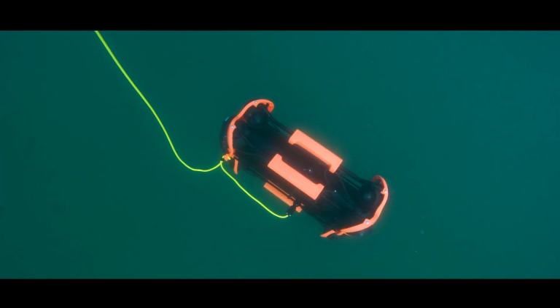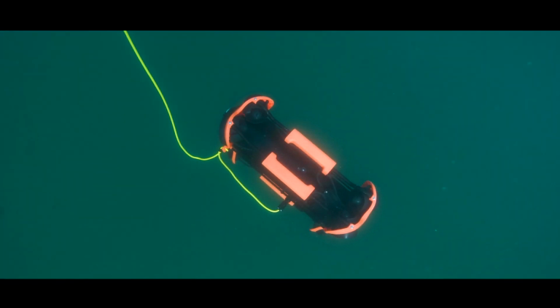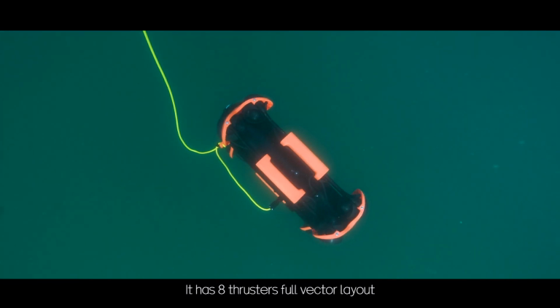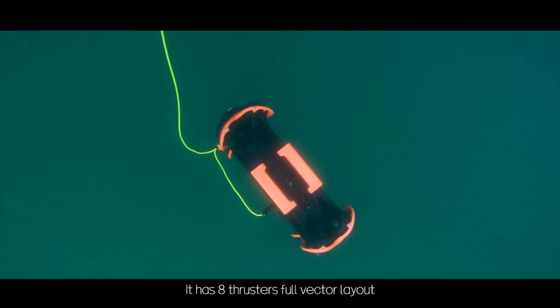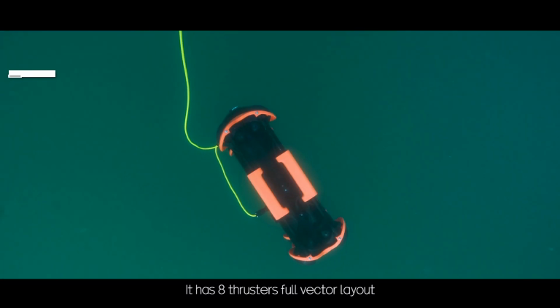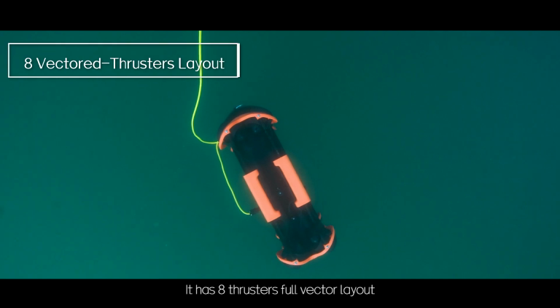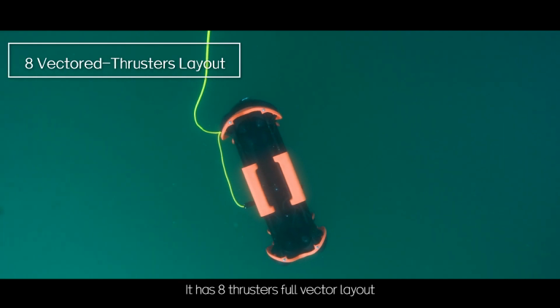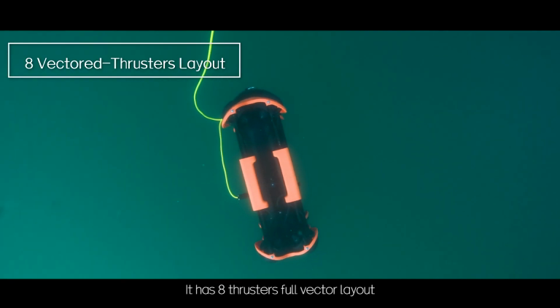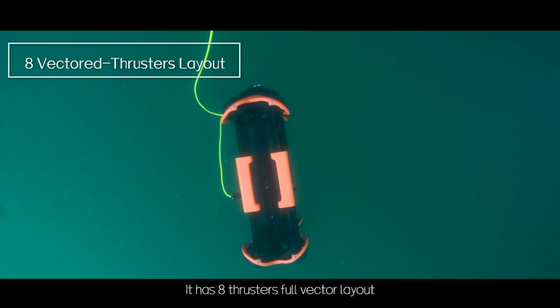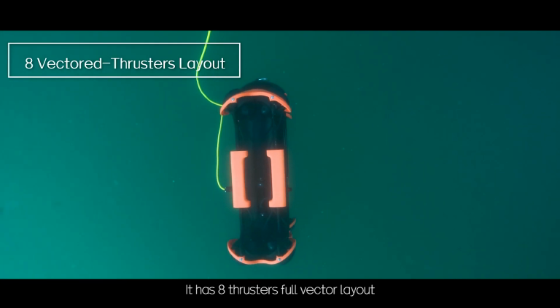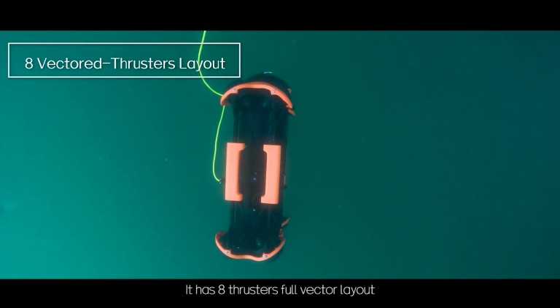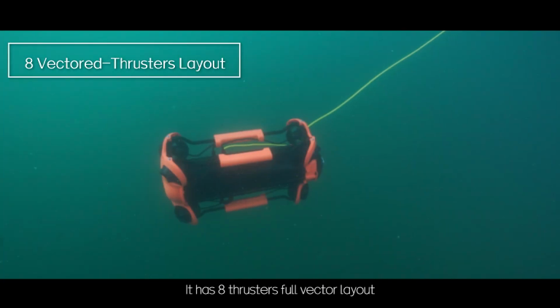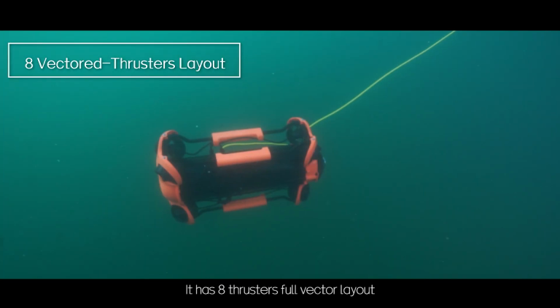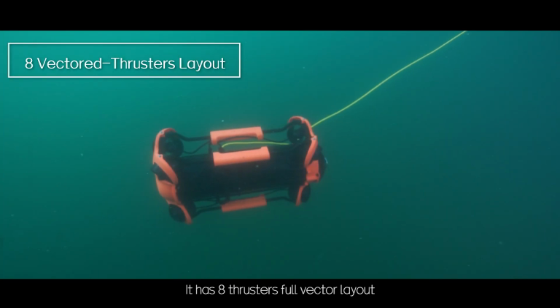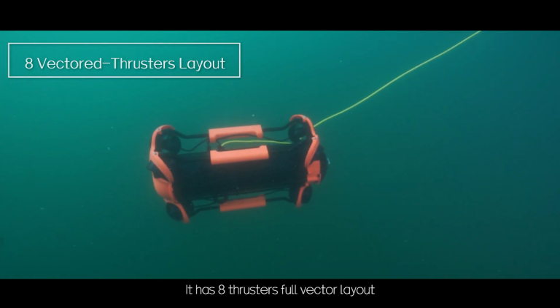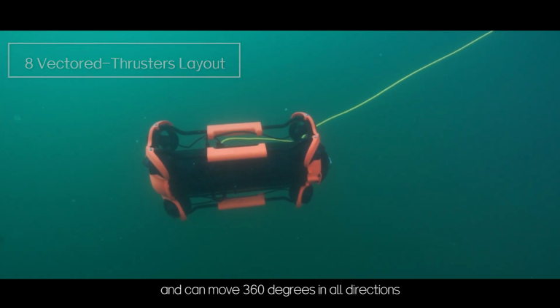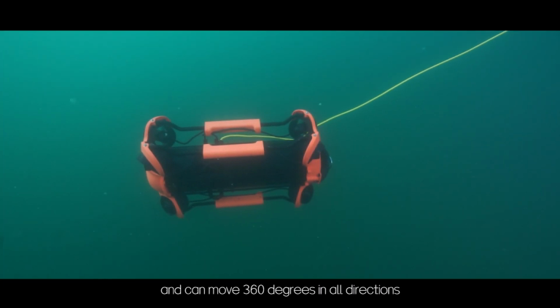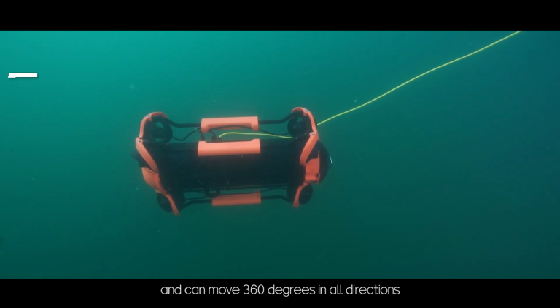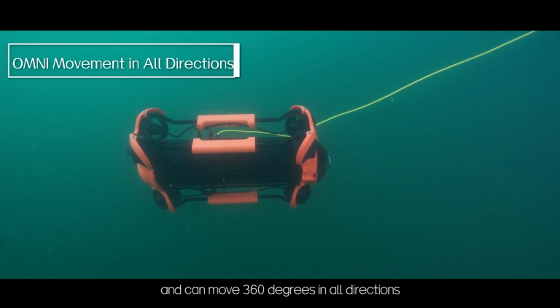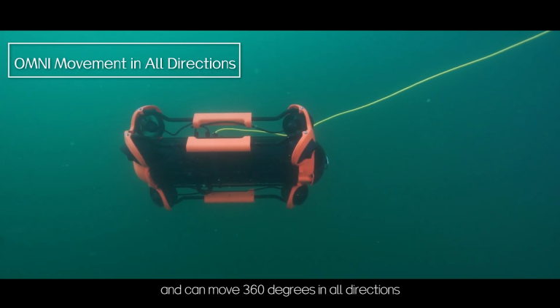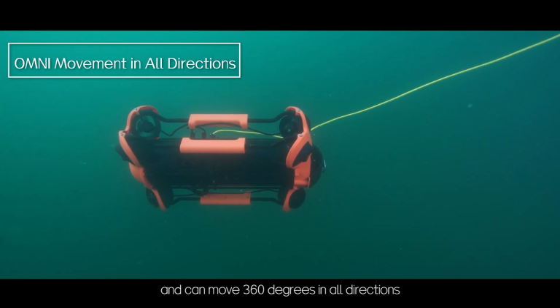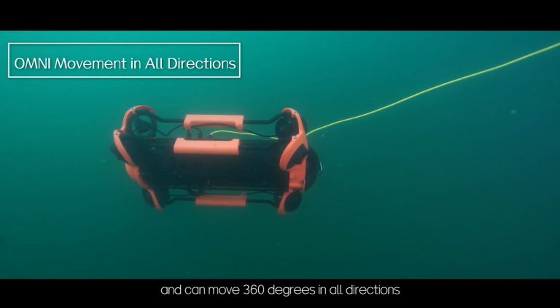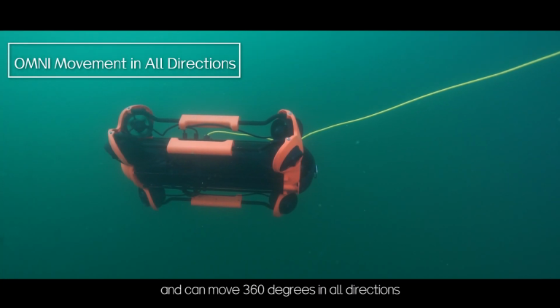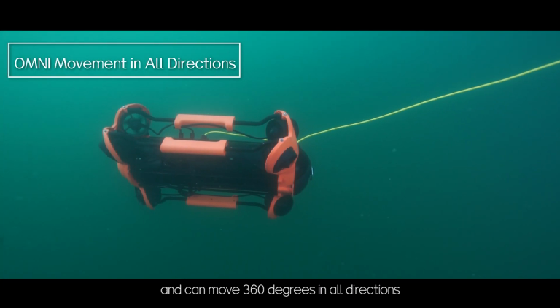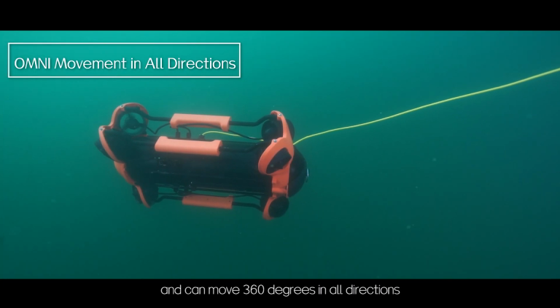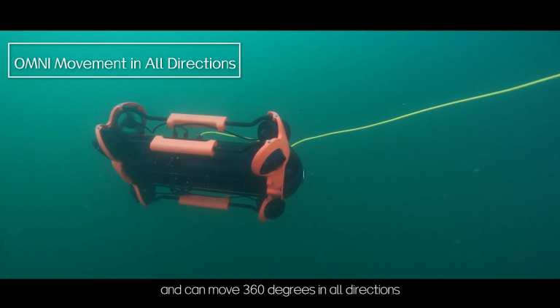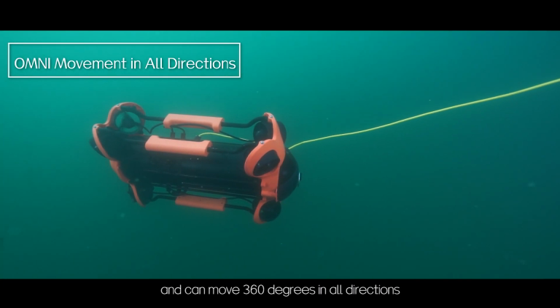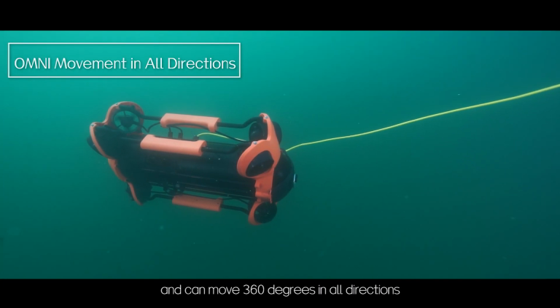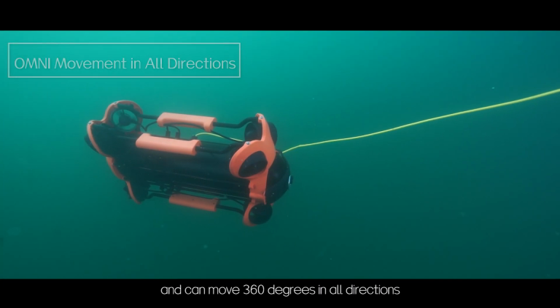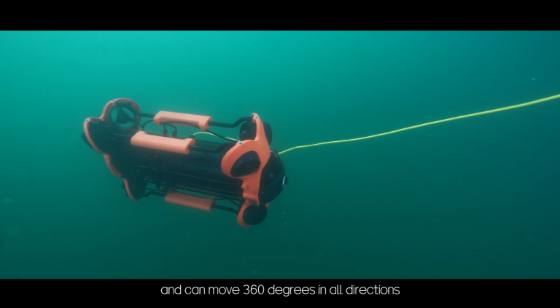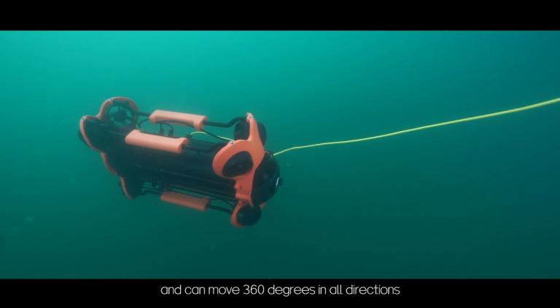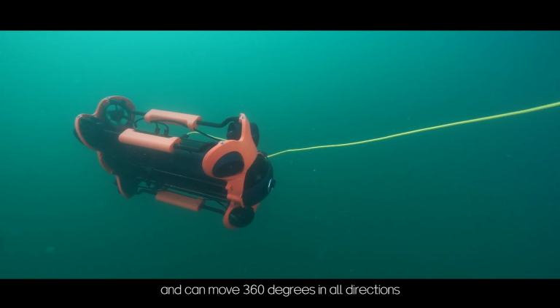It has 8 thrusters with a full vector layout, allowing it to move 360 degrees in all directions.